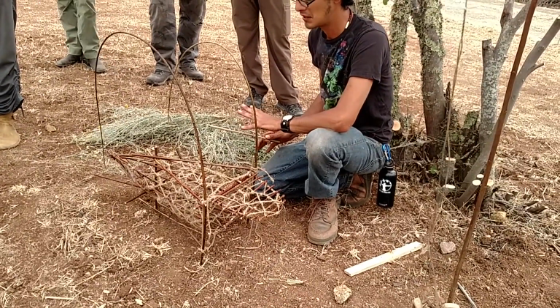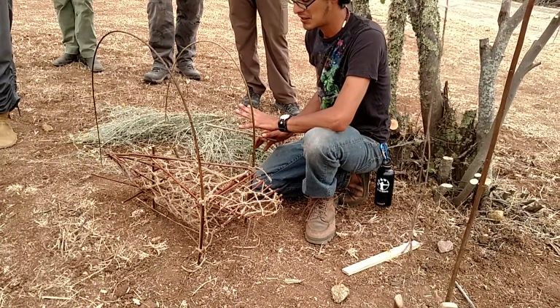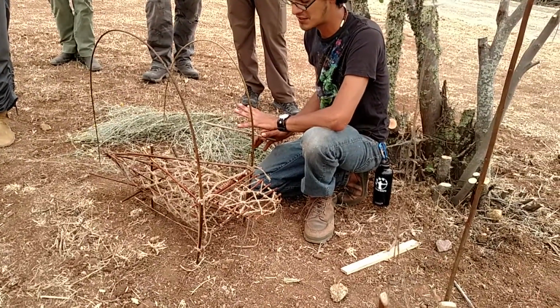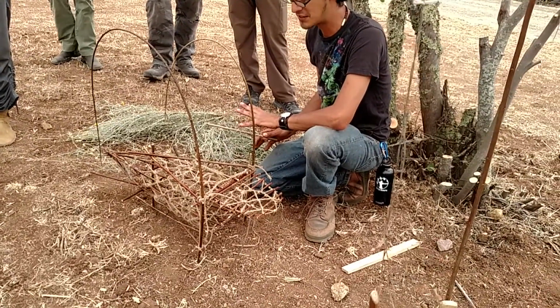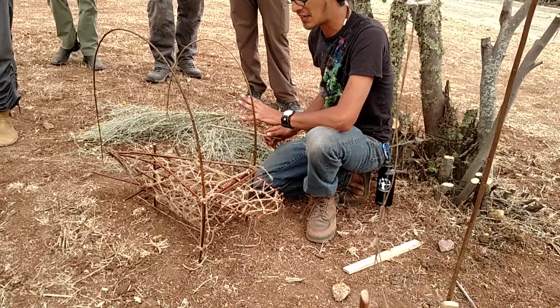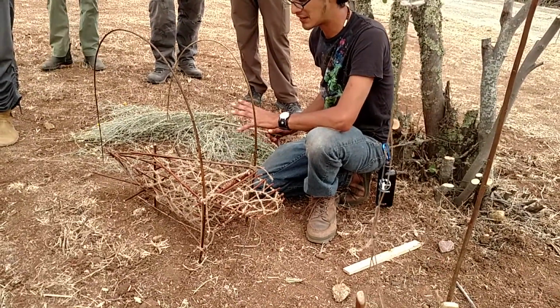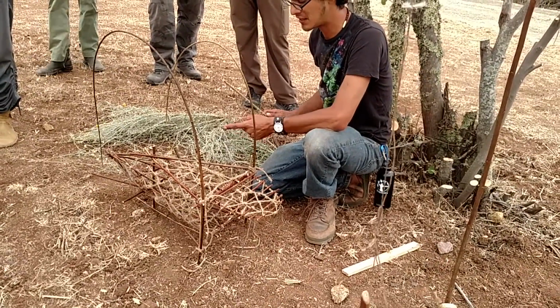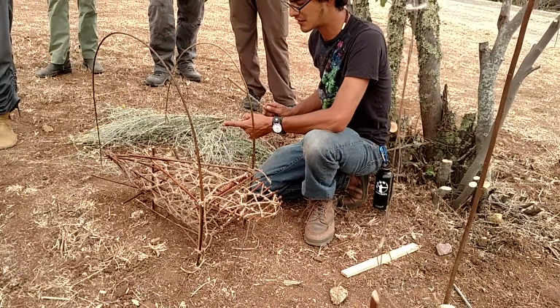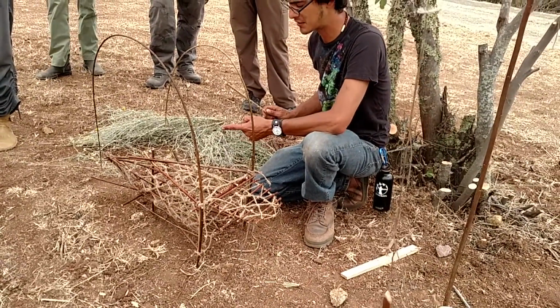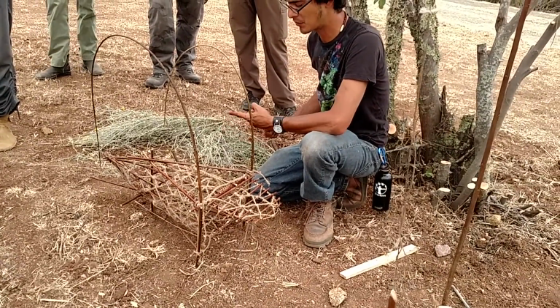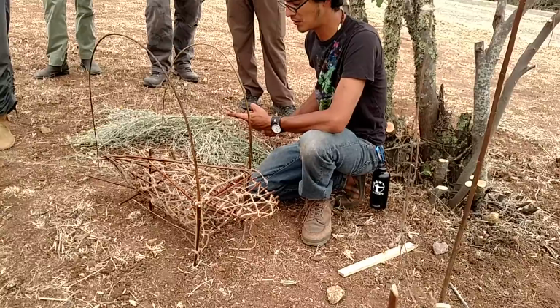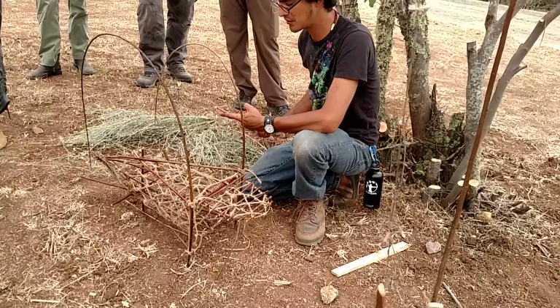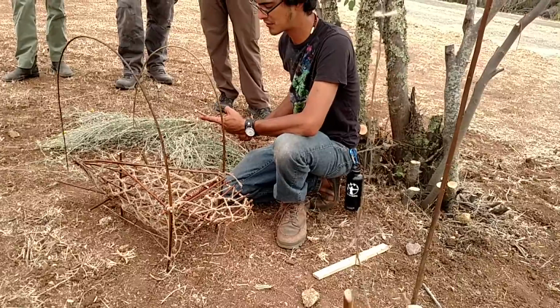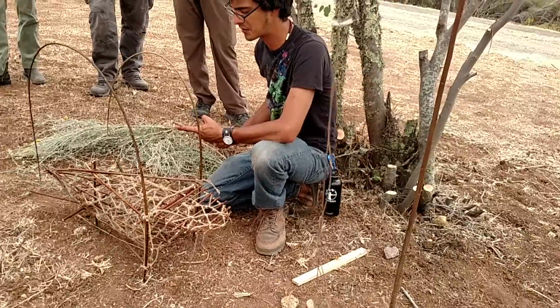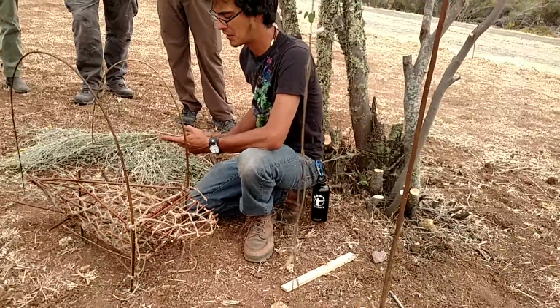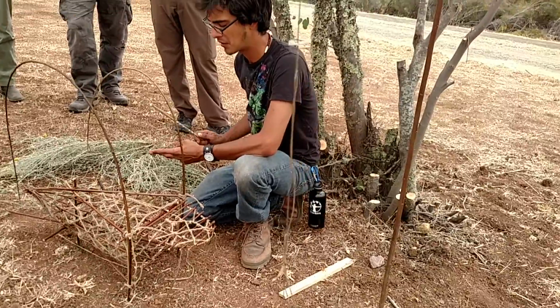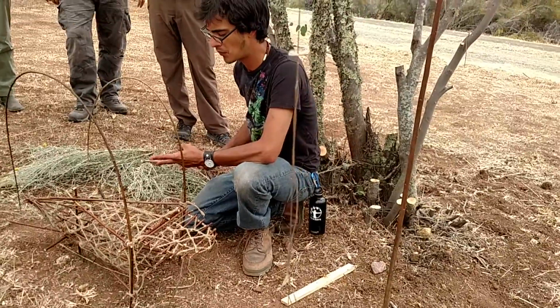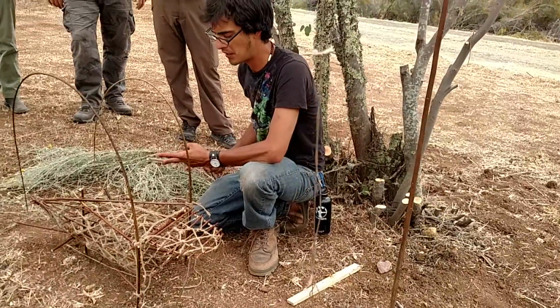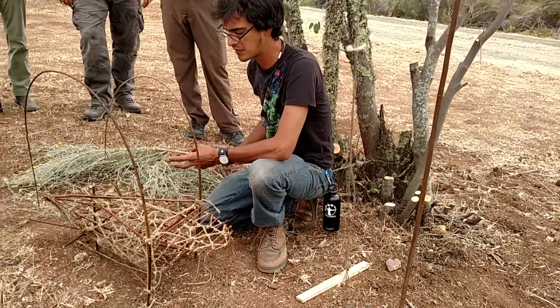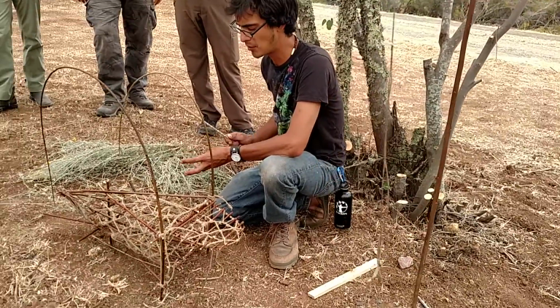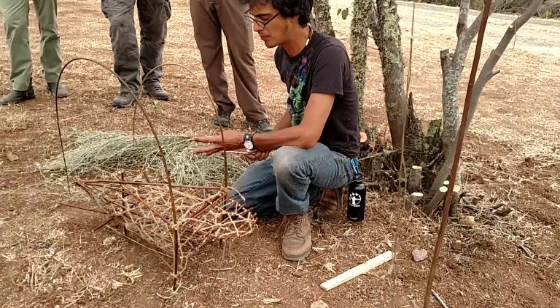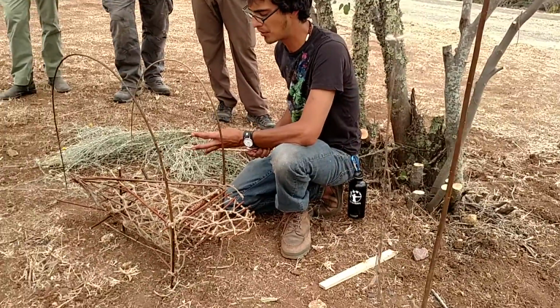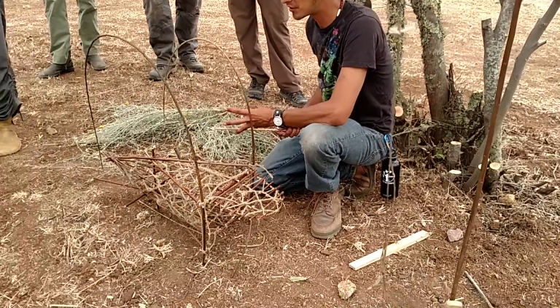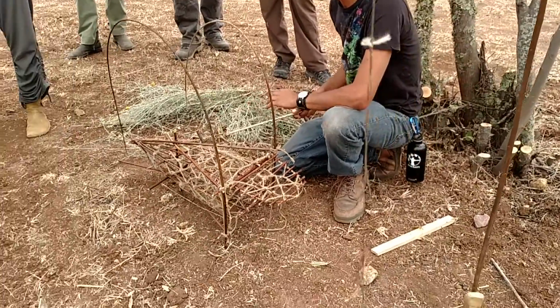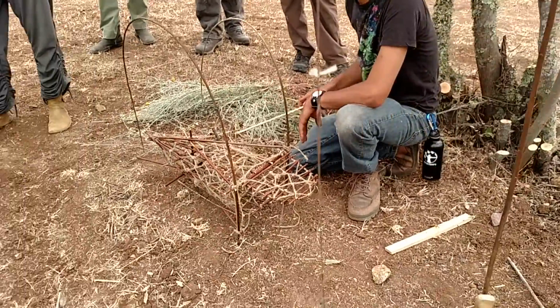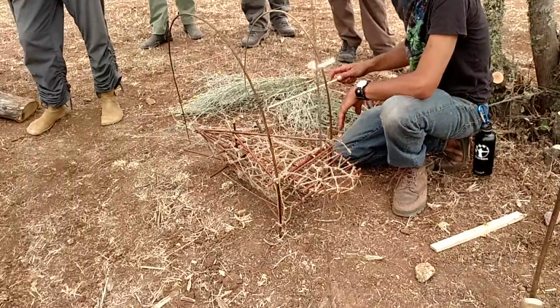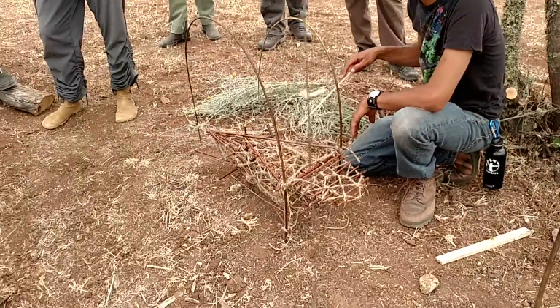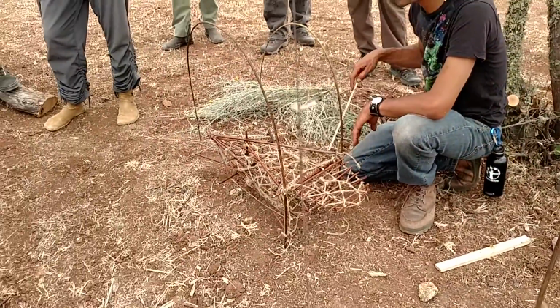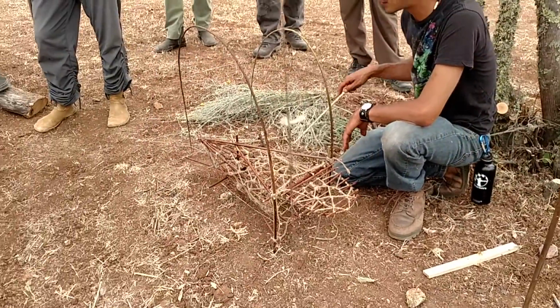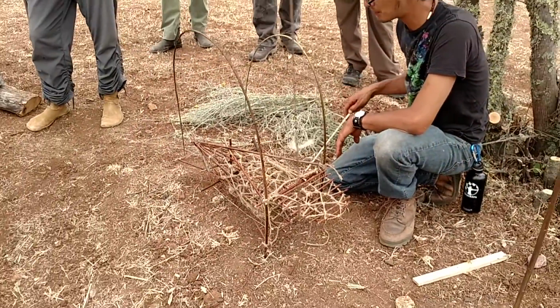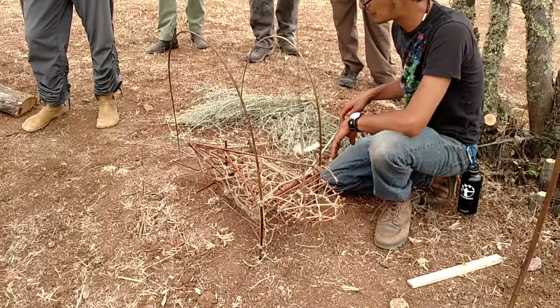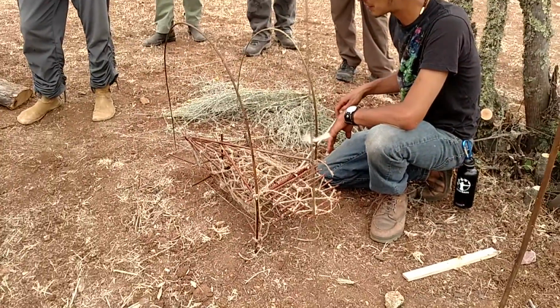This is designed to catch squirrels, quail, small birds — anything that can fit in here pretty much.